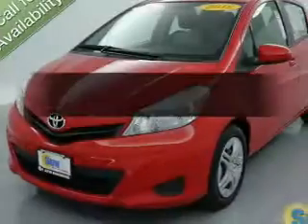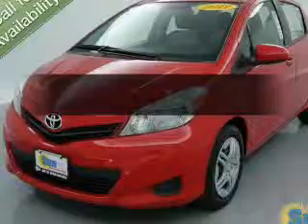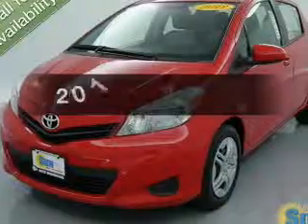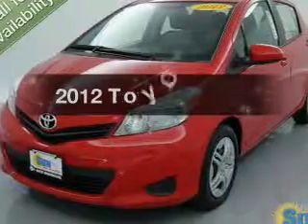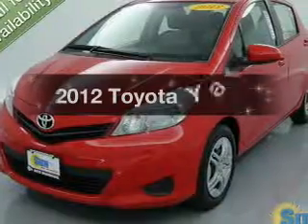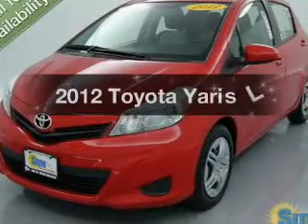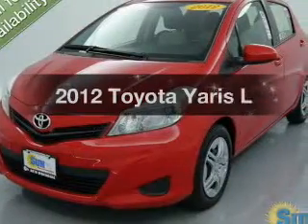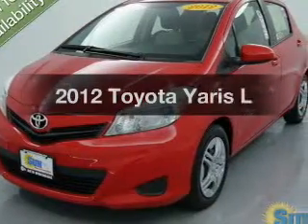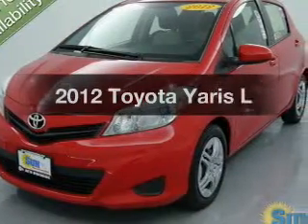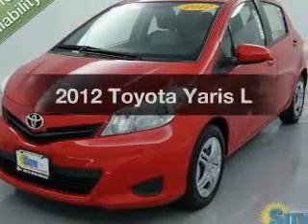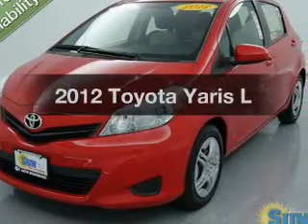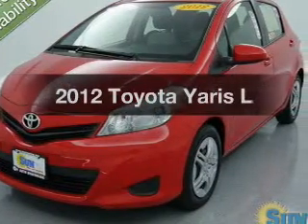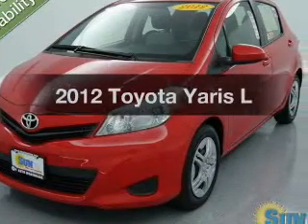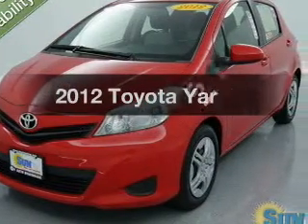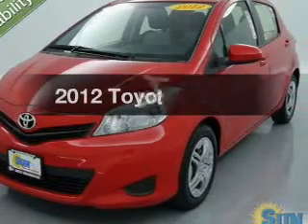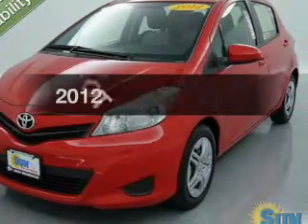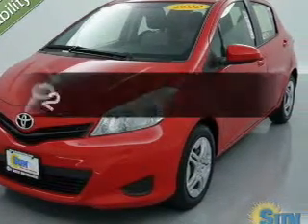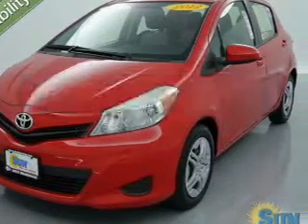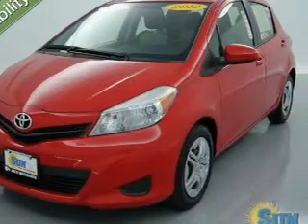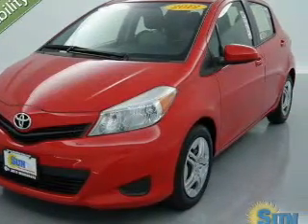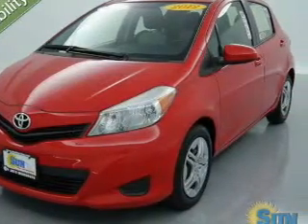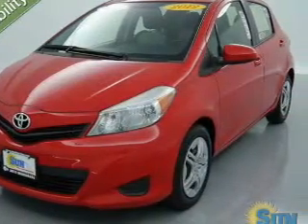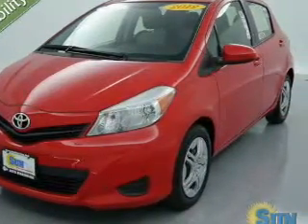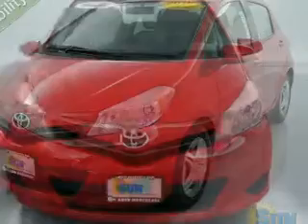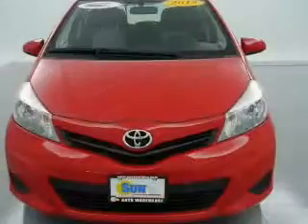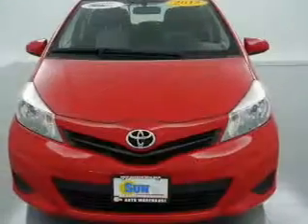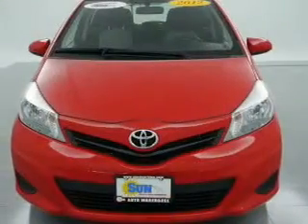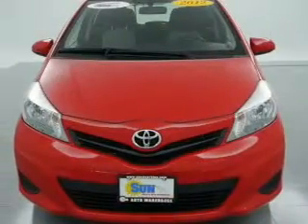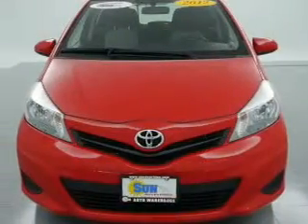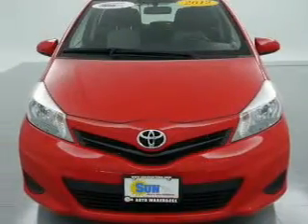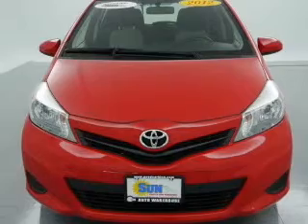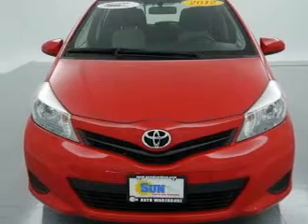Presenting the 2012 Toyota Yaris. If you're looking for a first-rate auto, this one could be yours today.